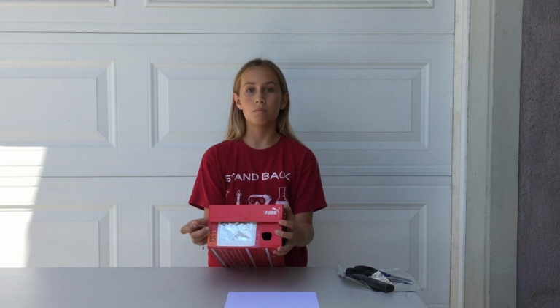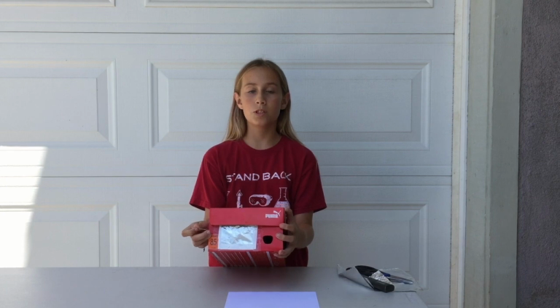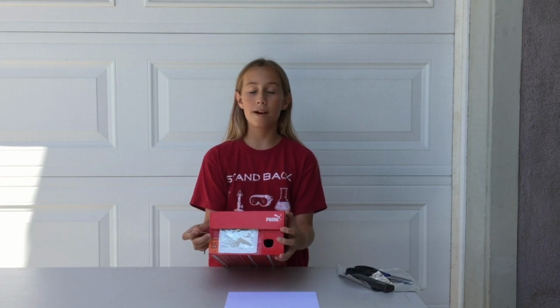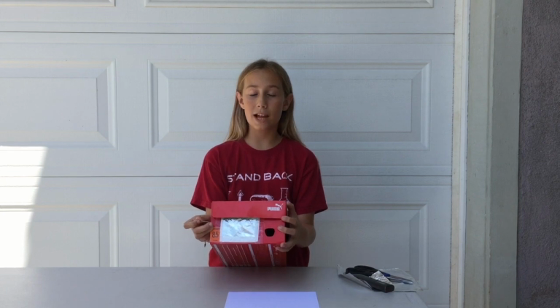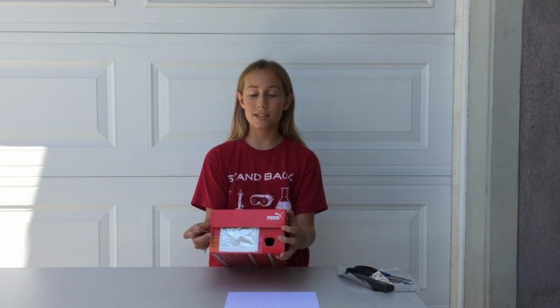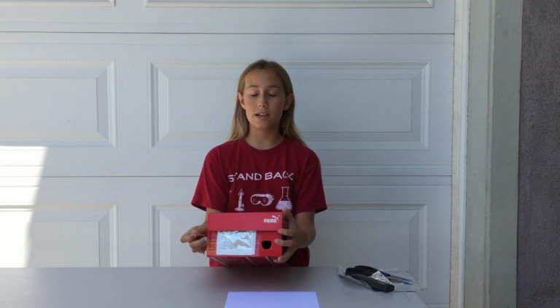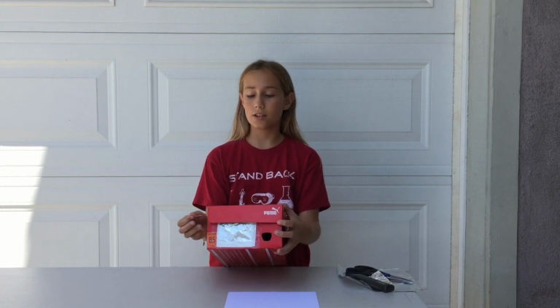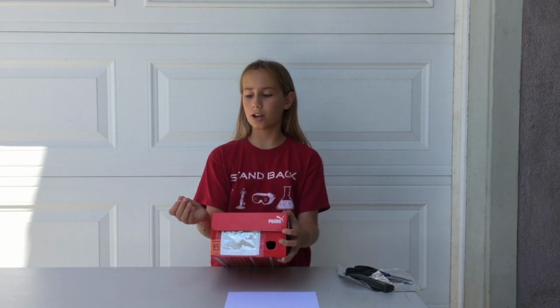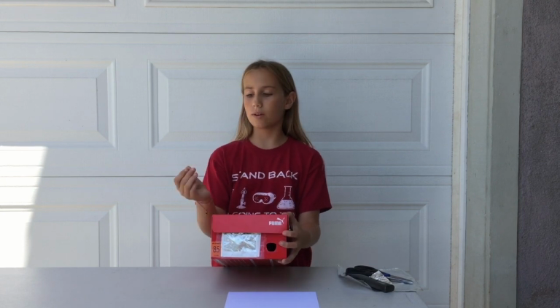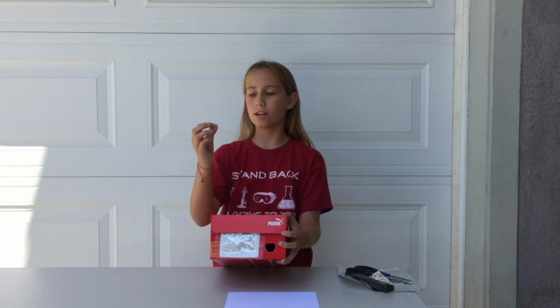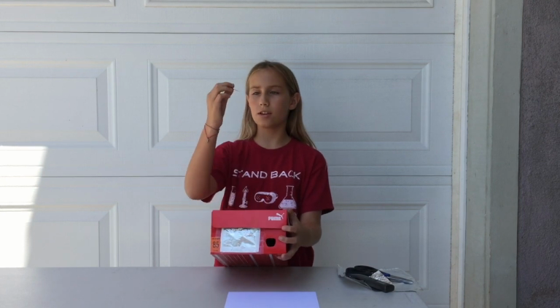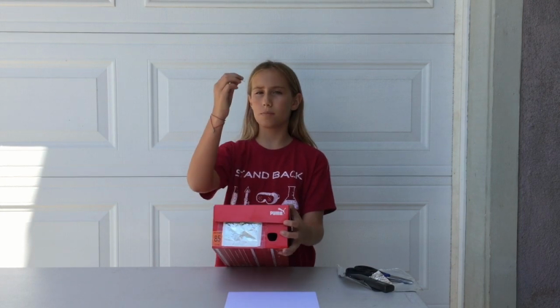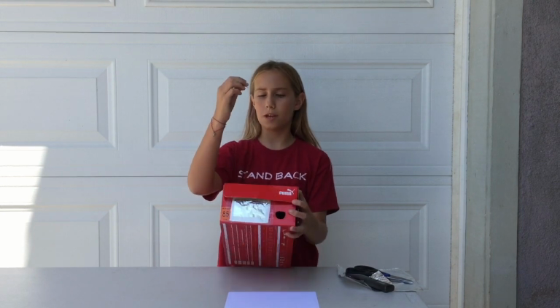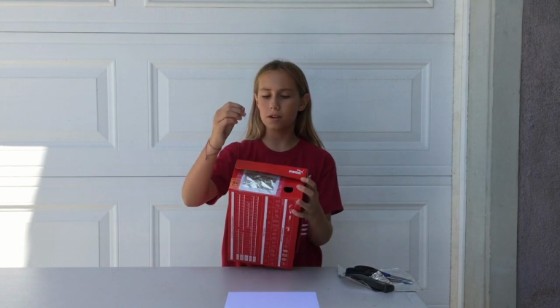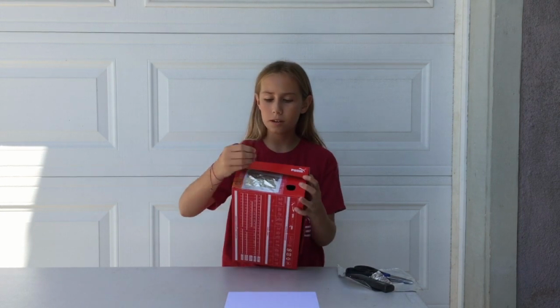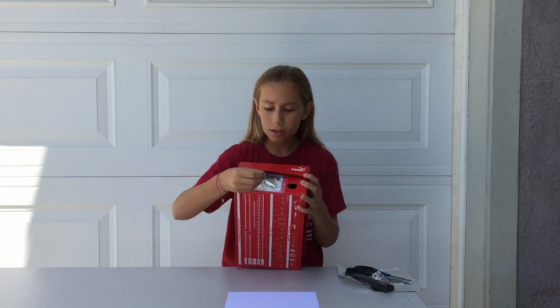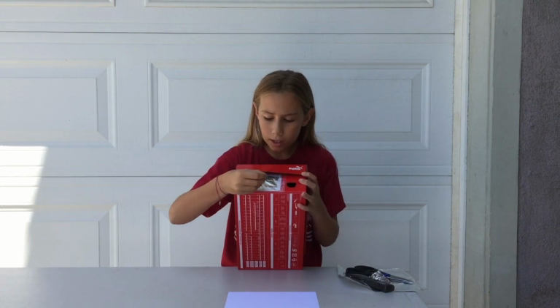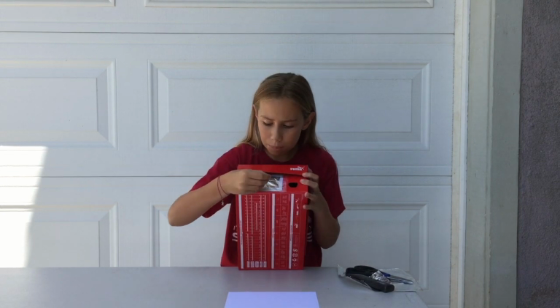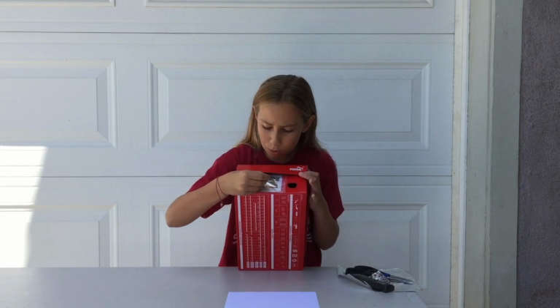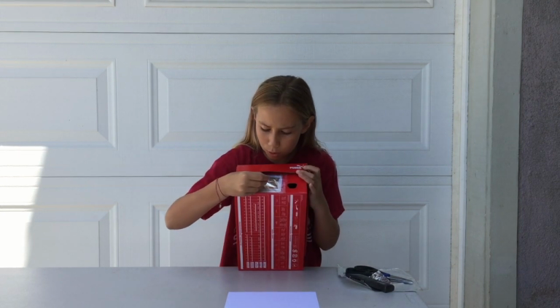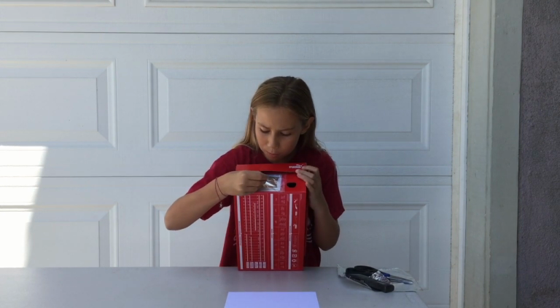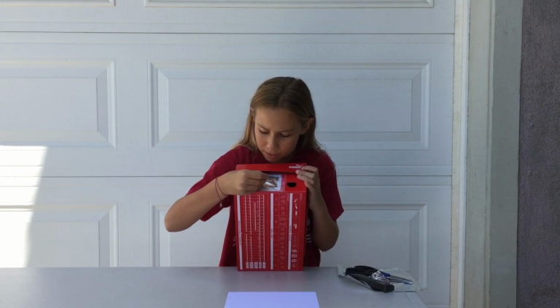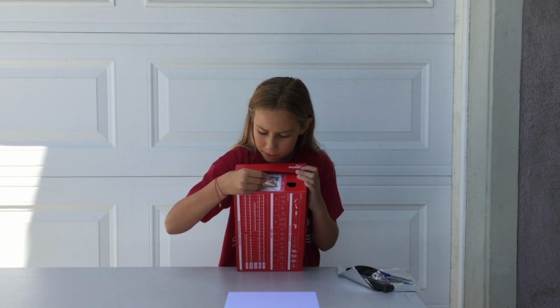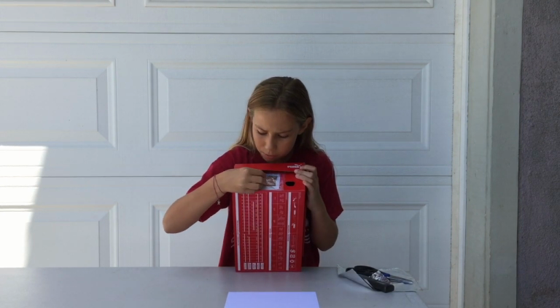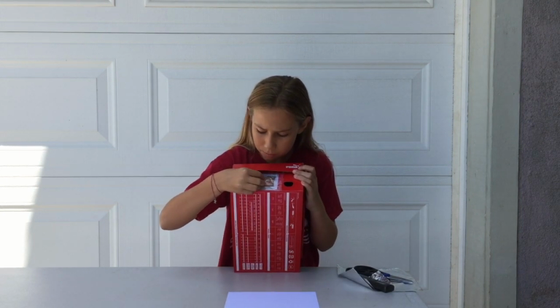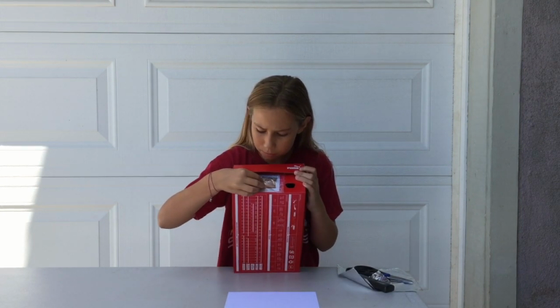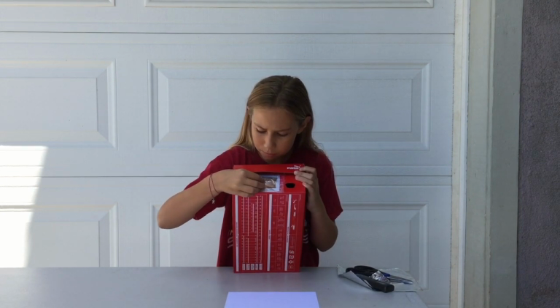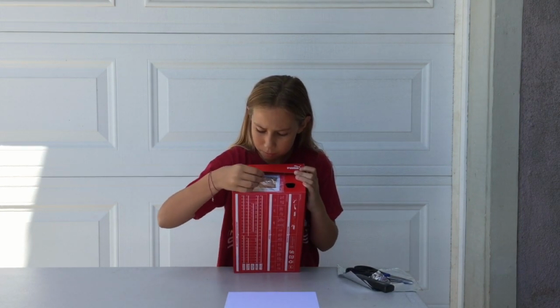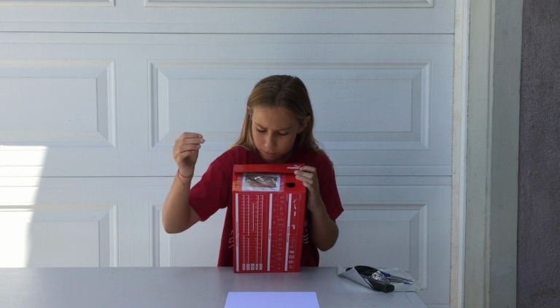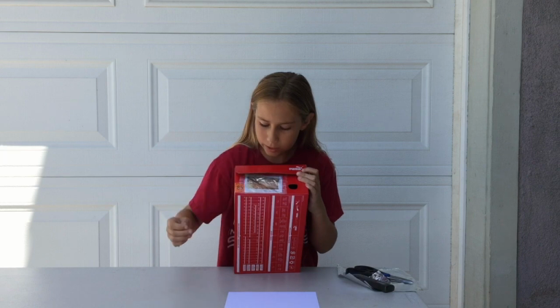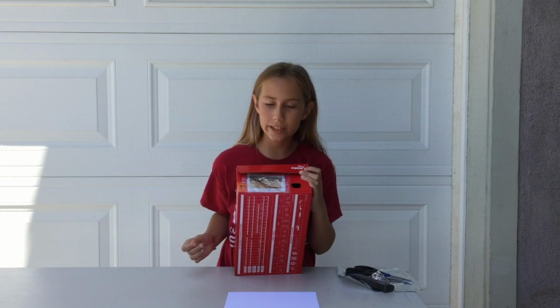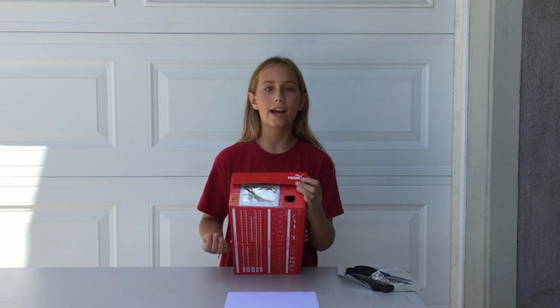Once you have that done, you're going to want to get your pin and poke a hole right in the middle — like that.